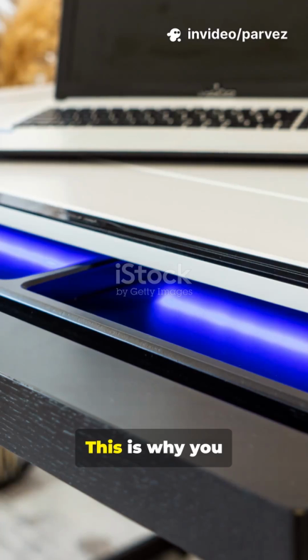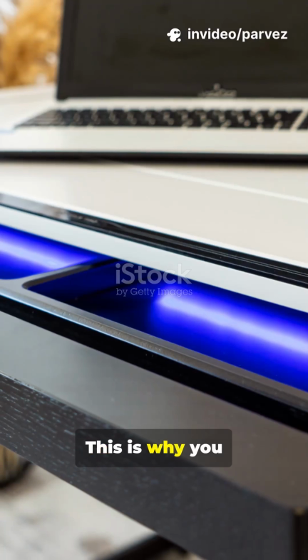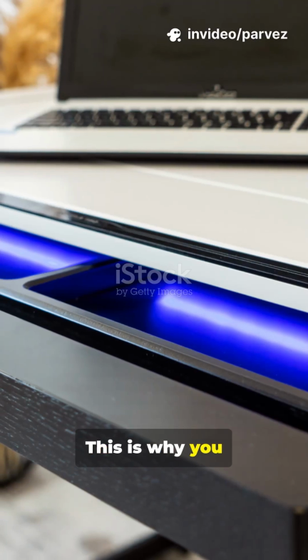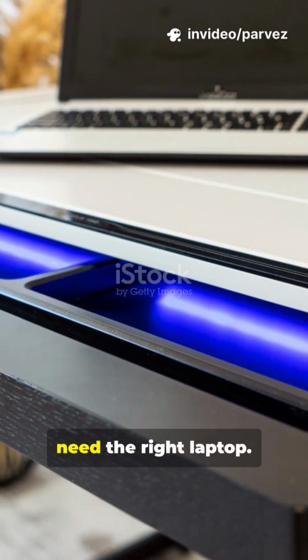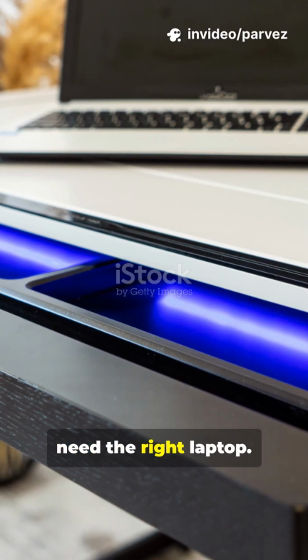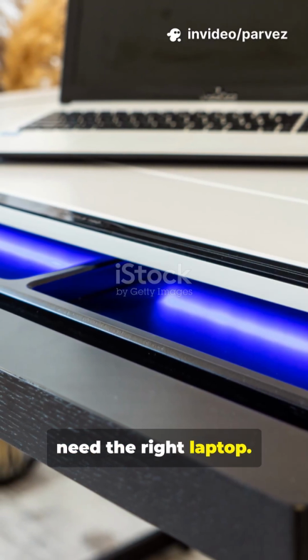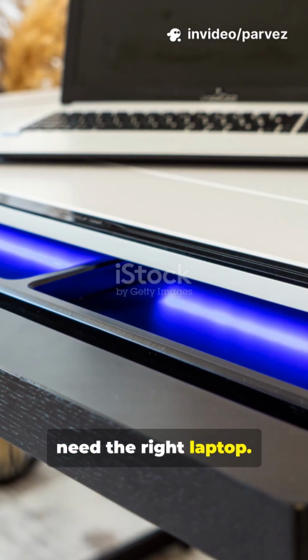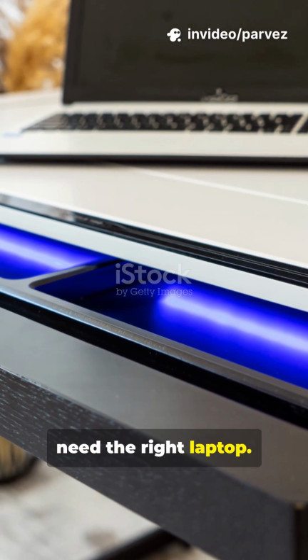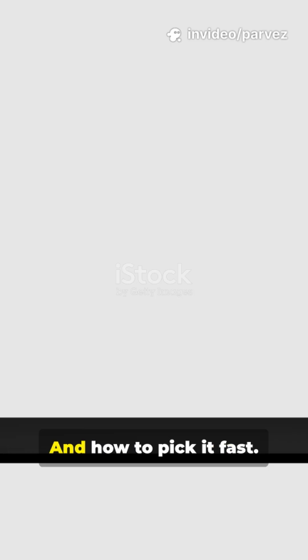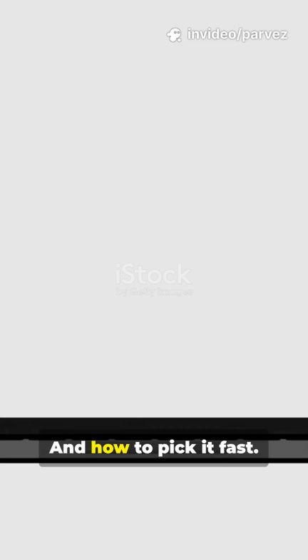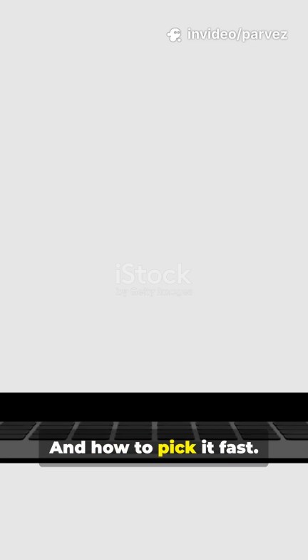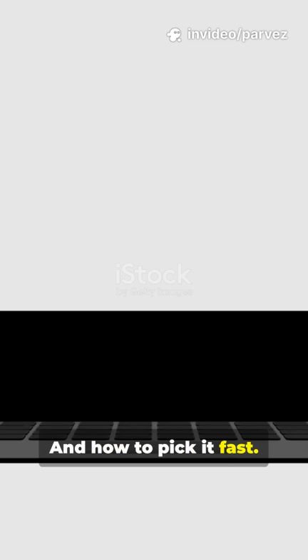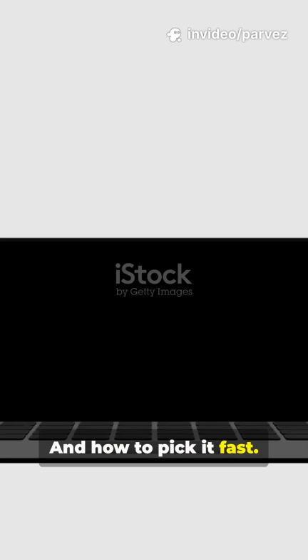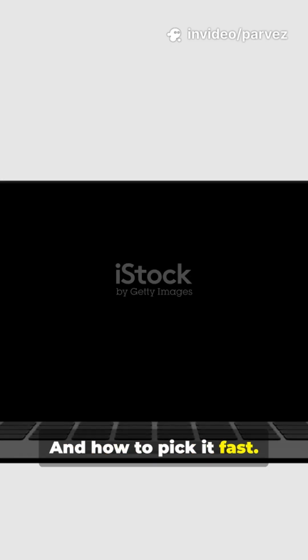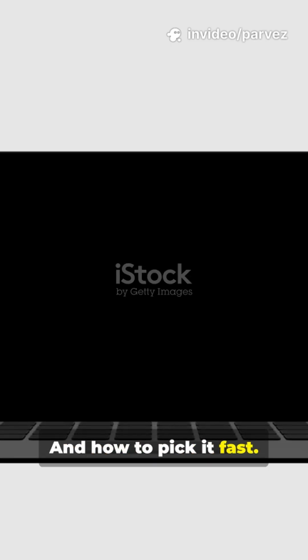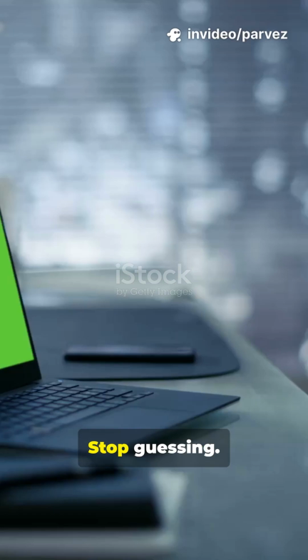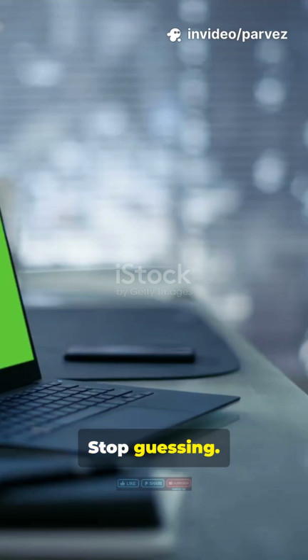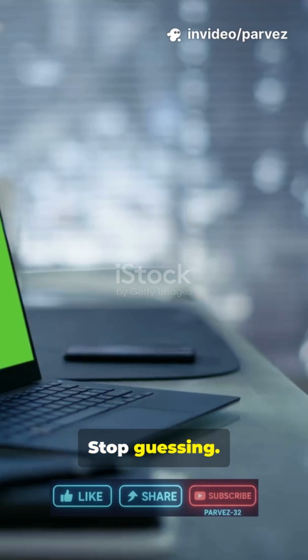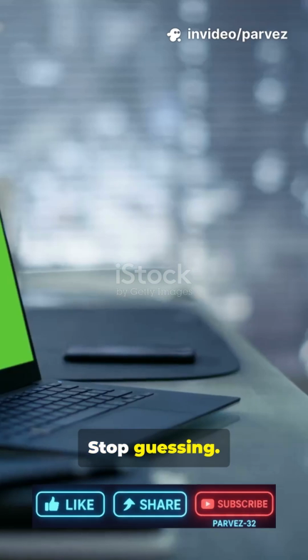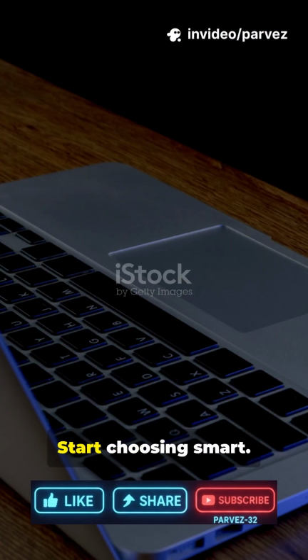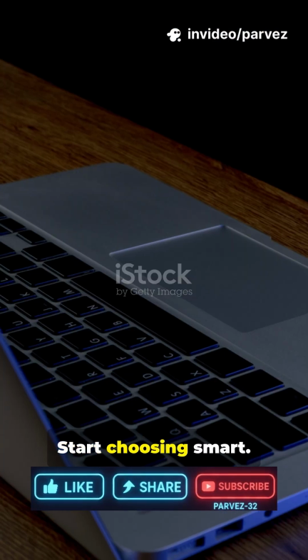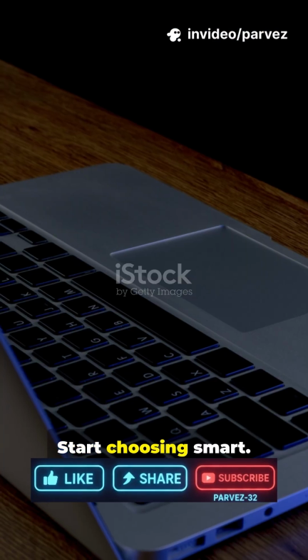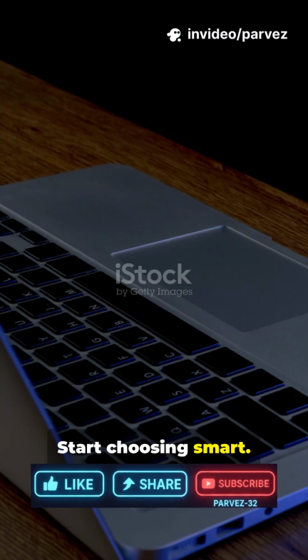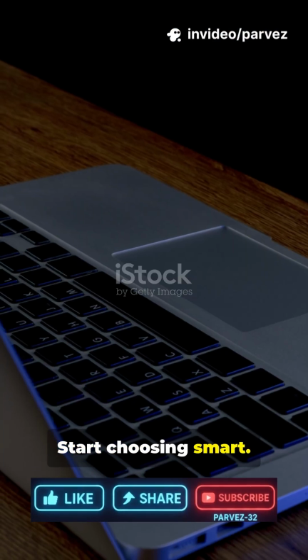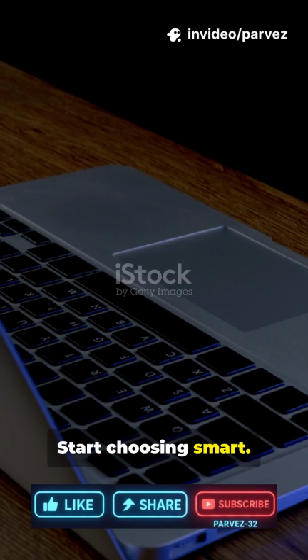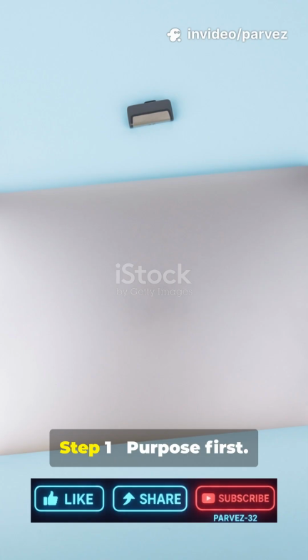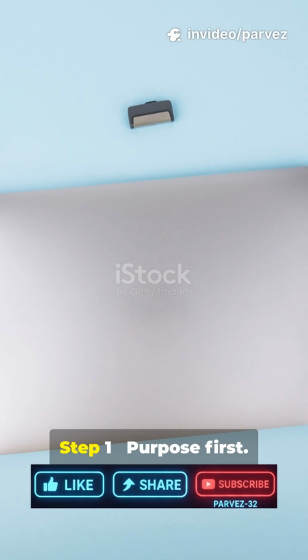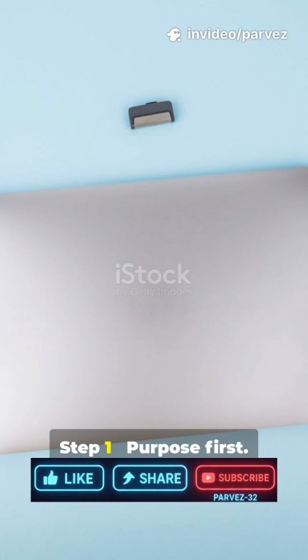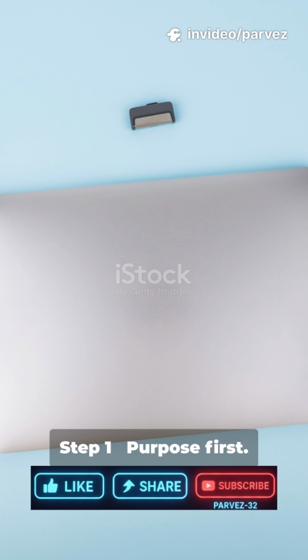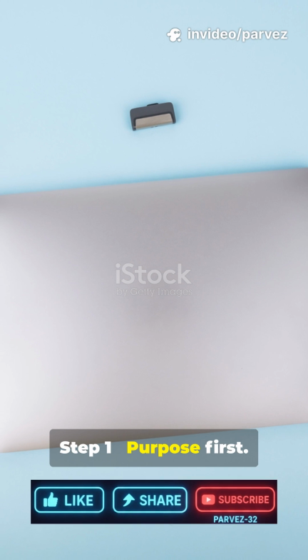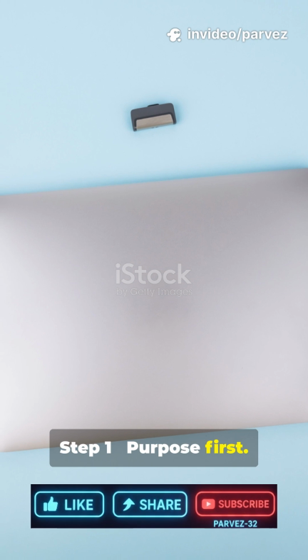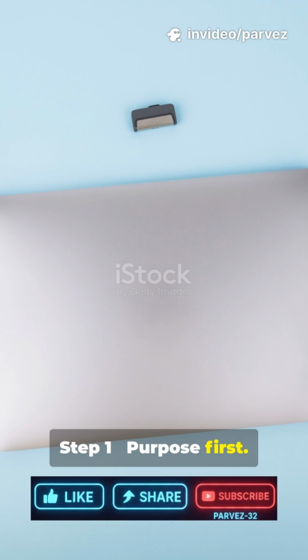This is why you need the right laptop and how to pick it fast. Stop guessing, start choosing smart. Step 1: Purpose first.